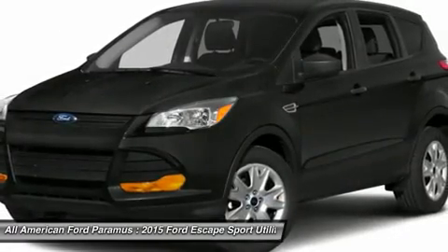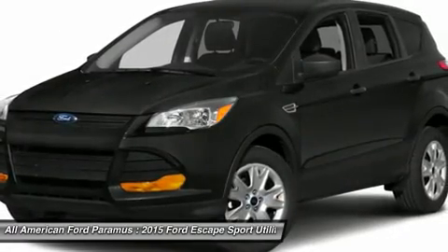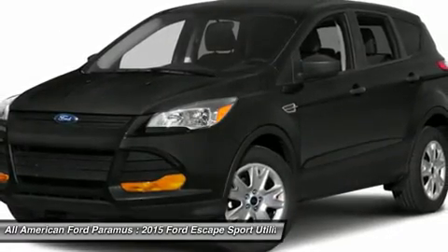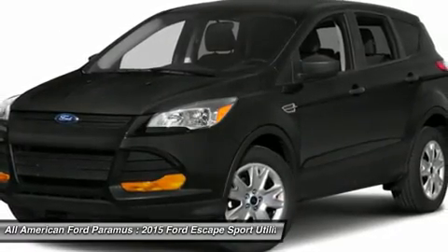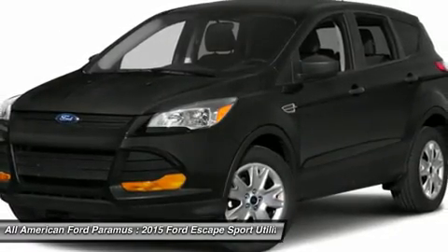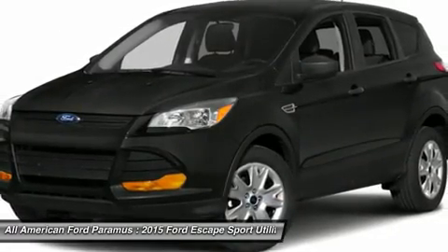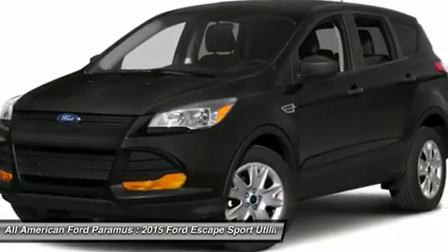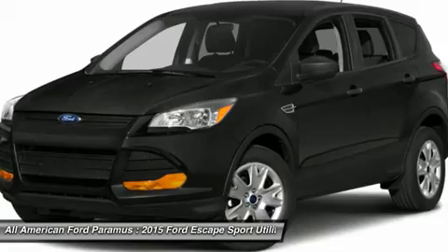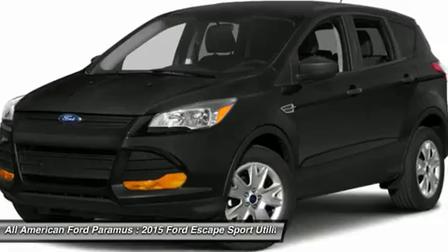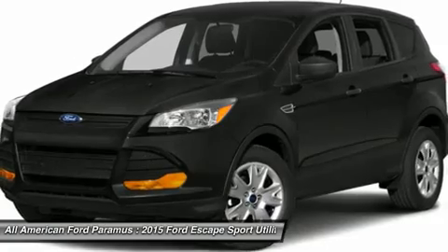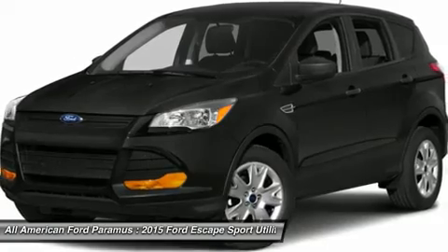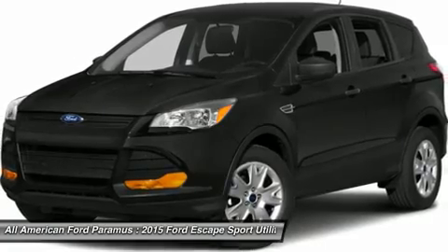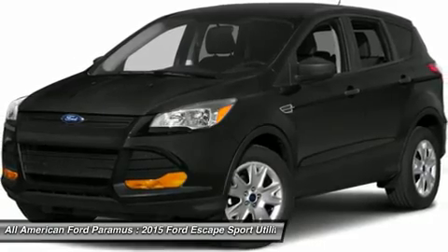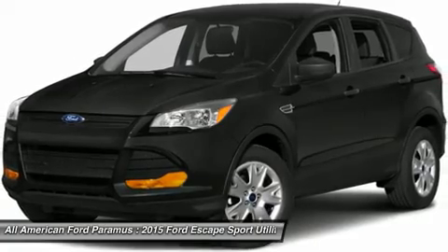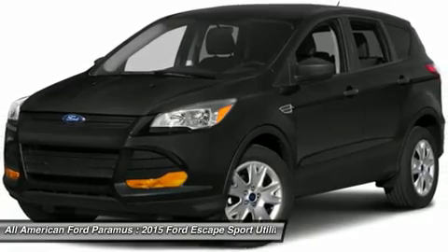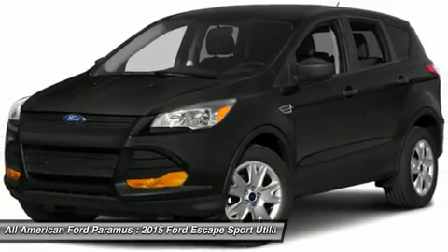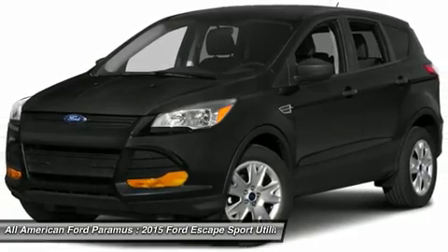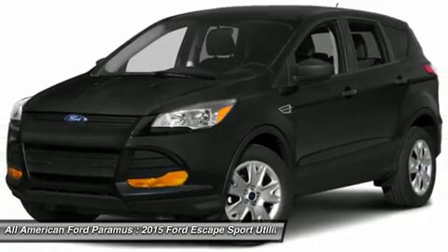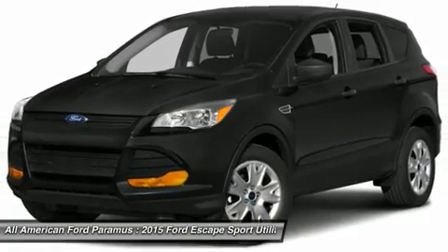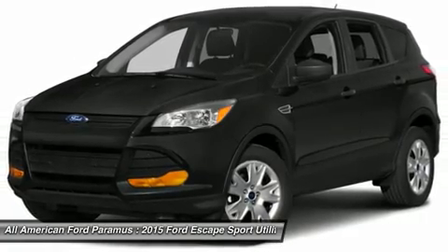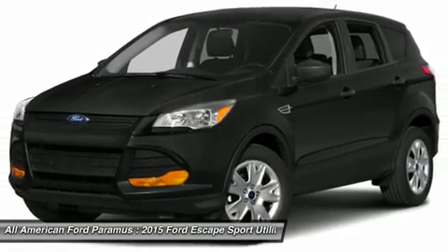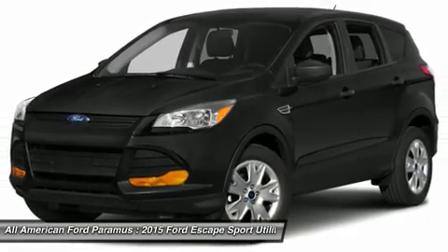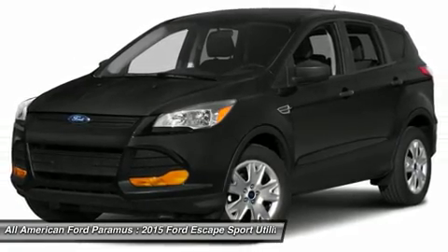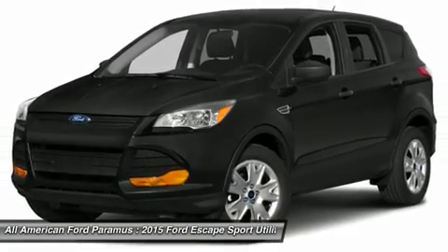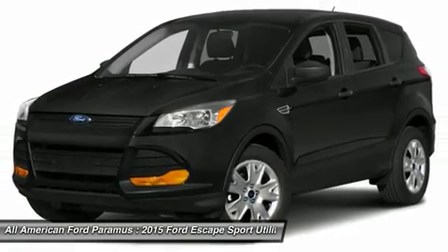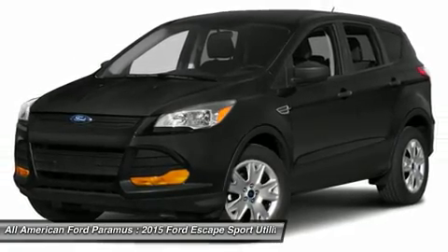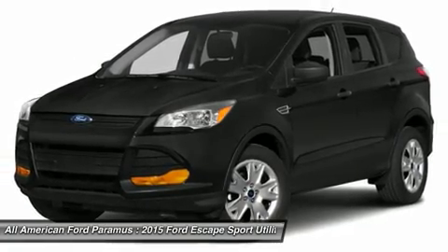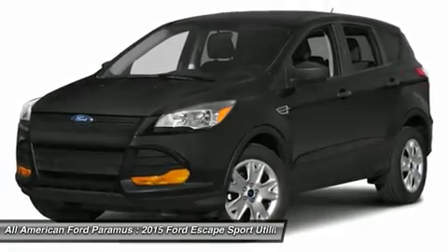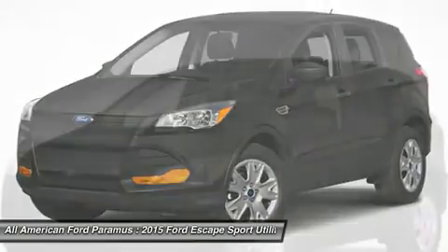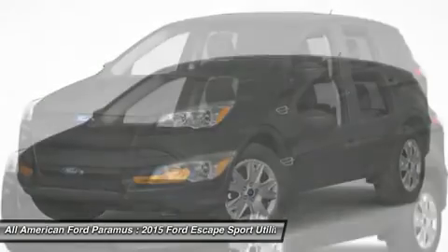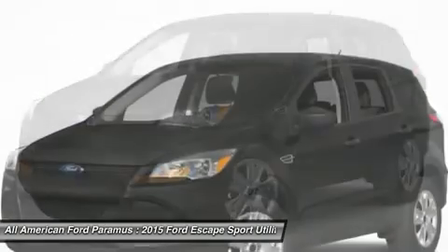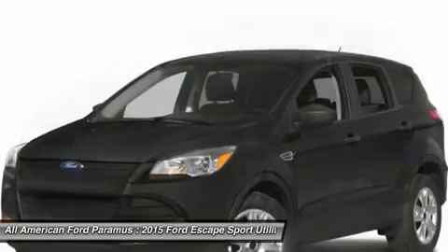Four-wheel drive, aluminum wheels, keyless entry, cruise control, and four-wheel disc brakes.